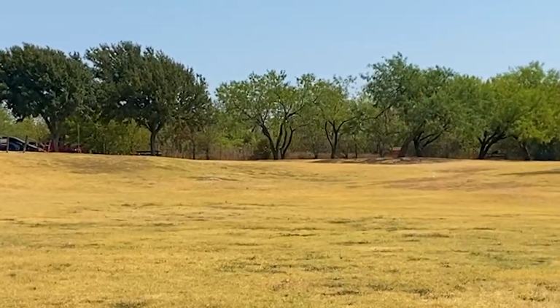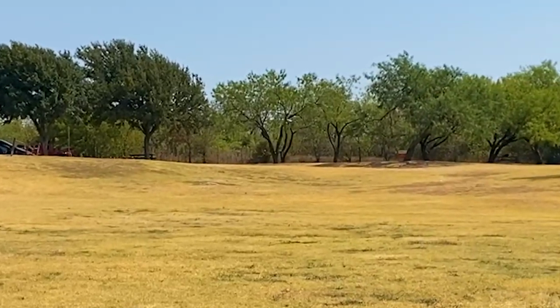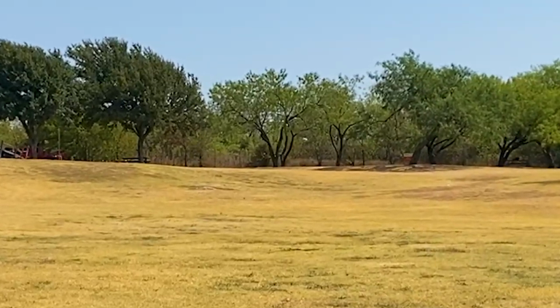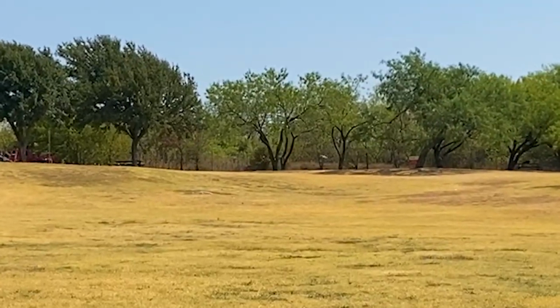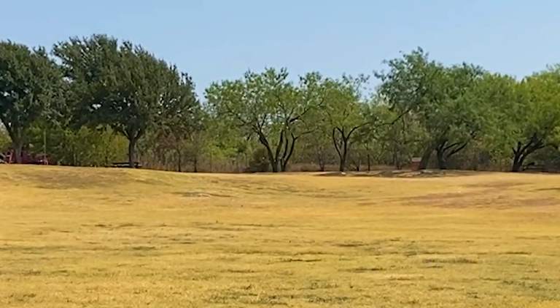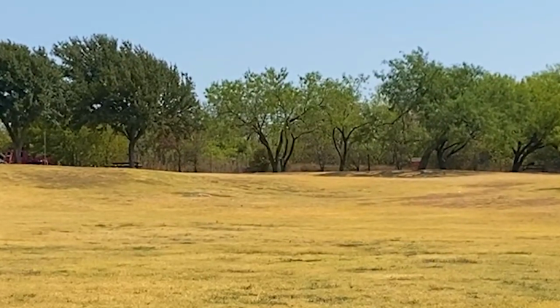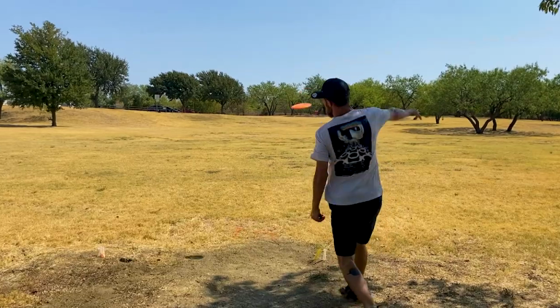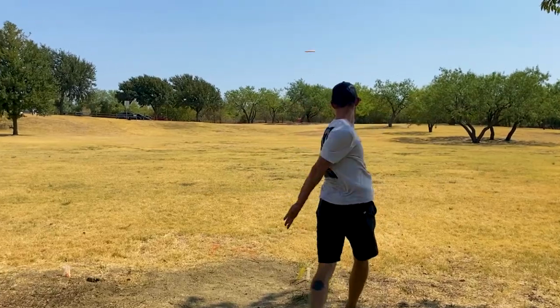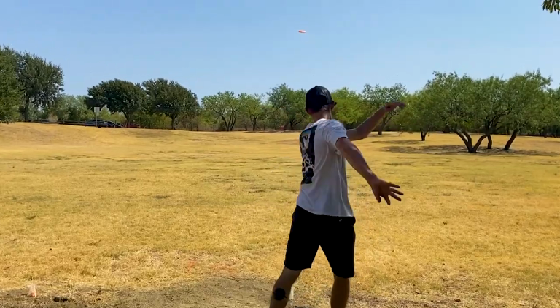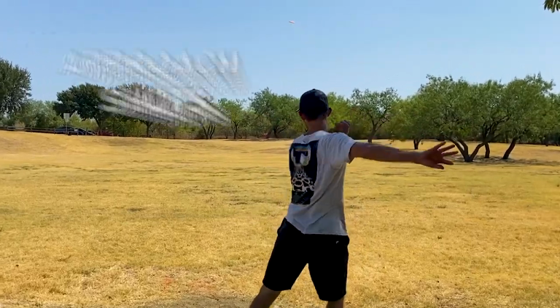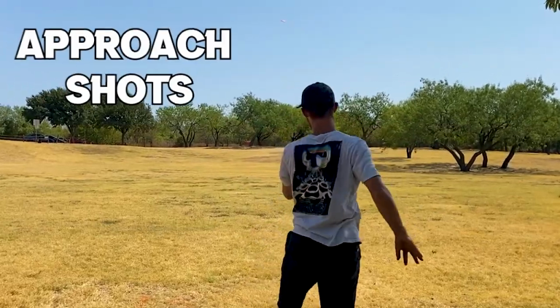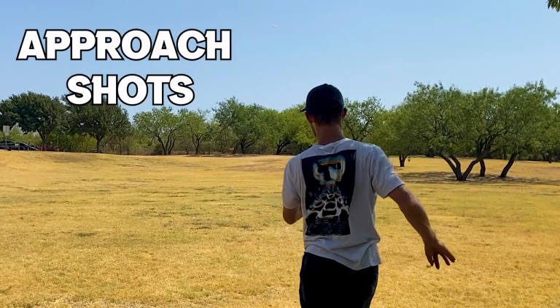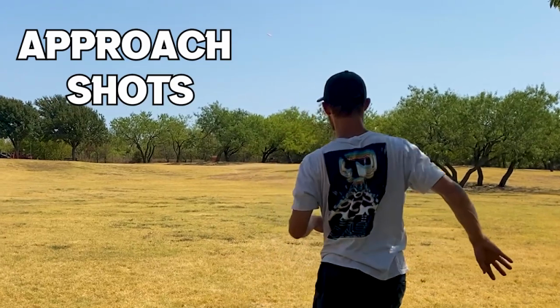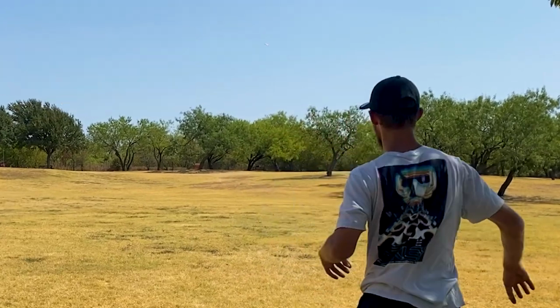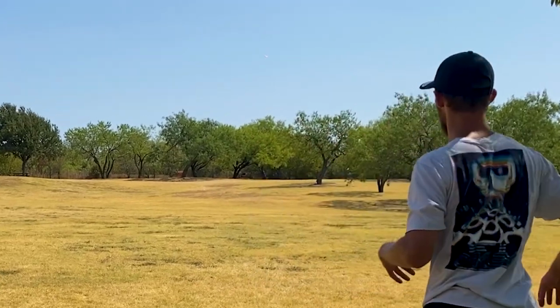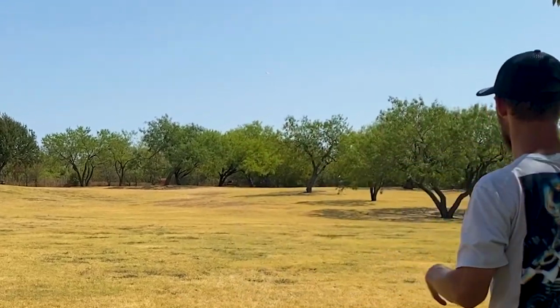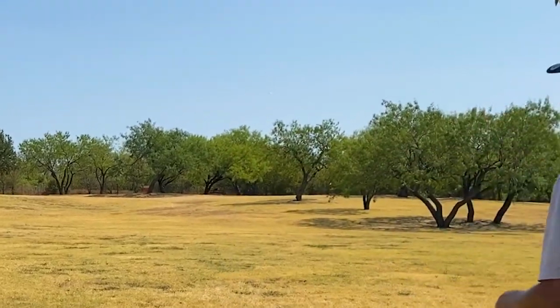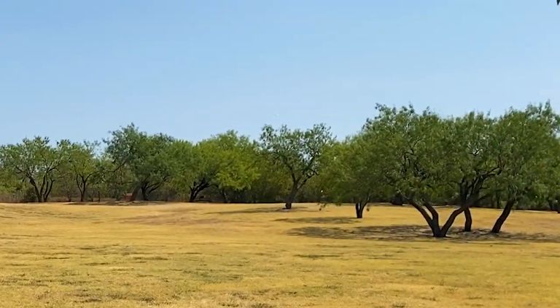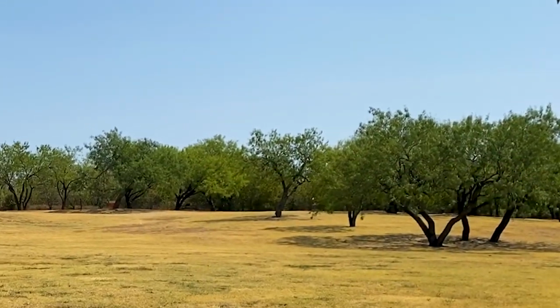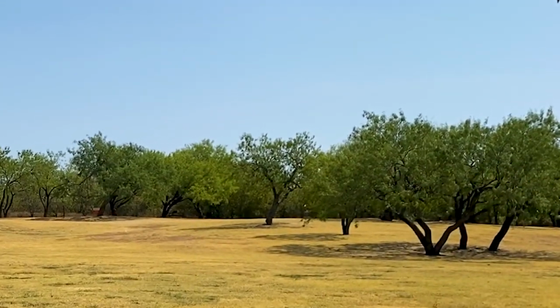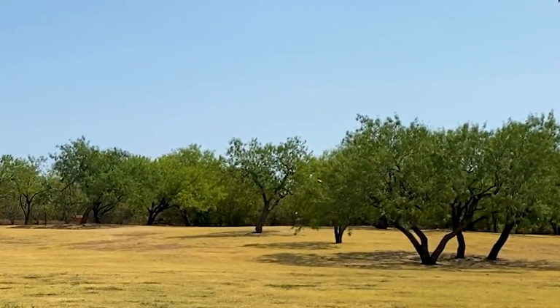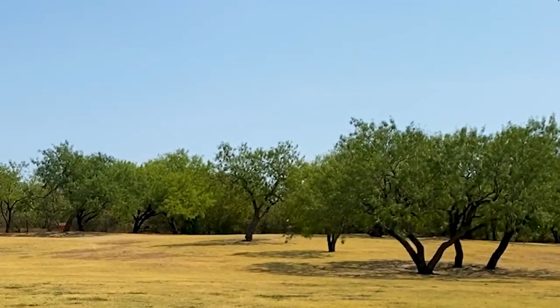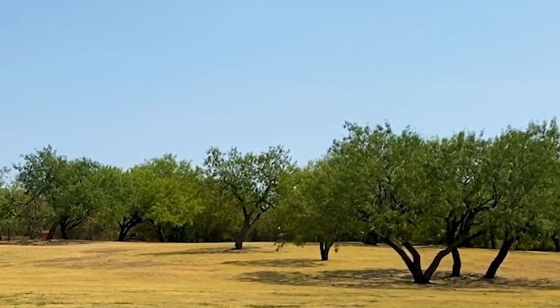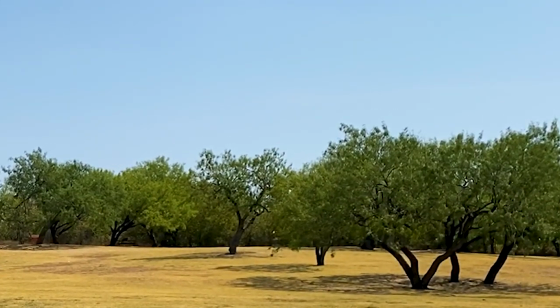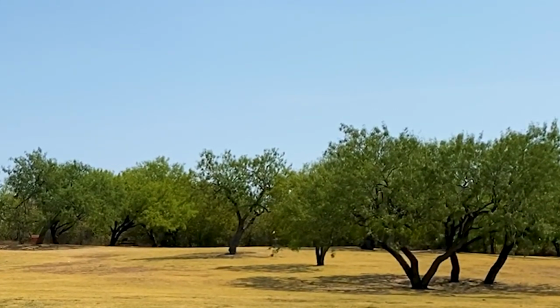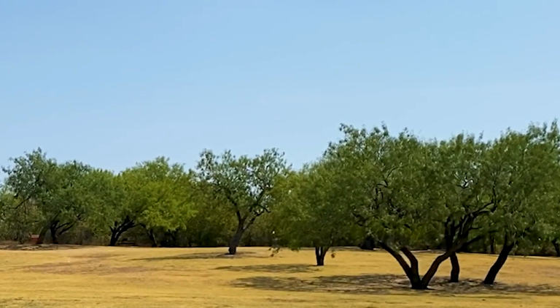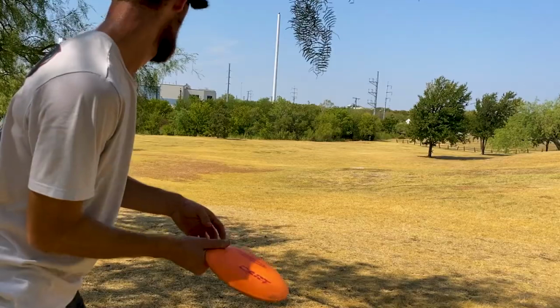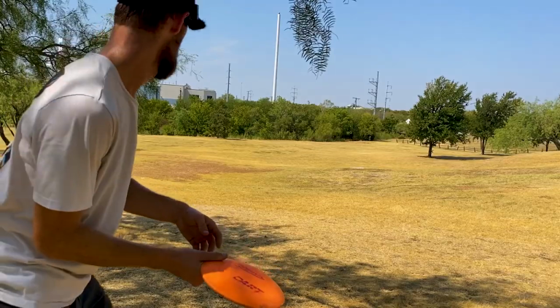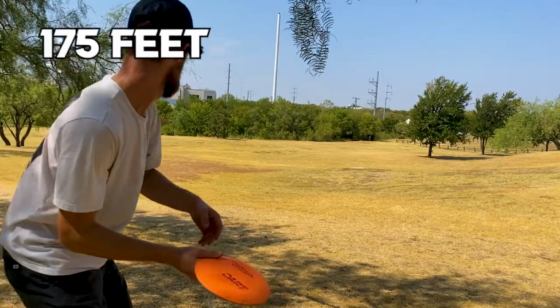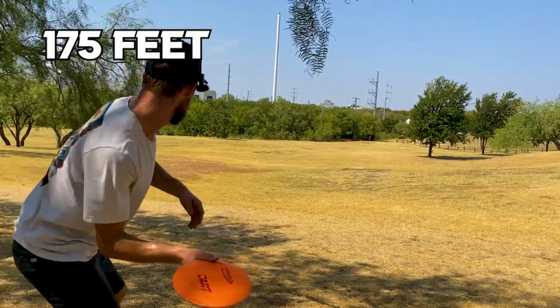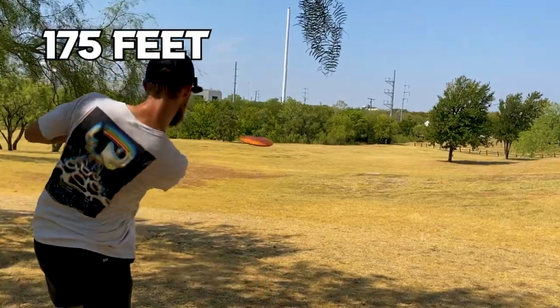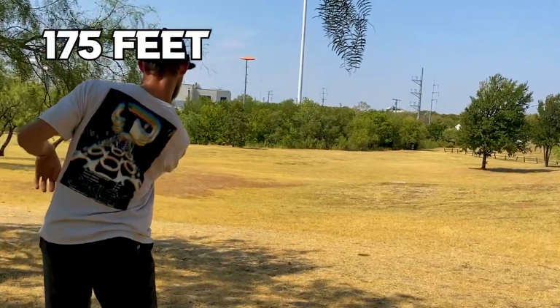The DART's versatility shines on approach shots too, comfortably handling distances up to 175 feet.